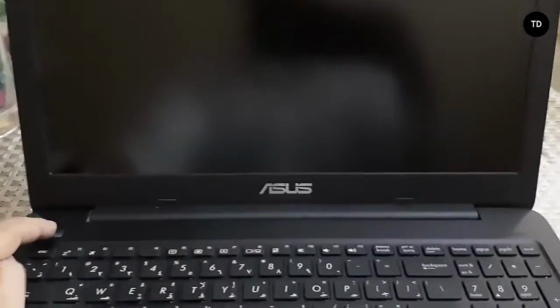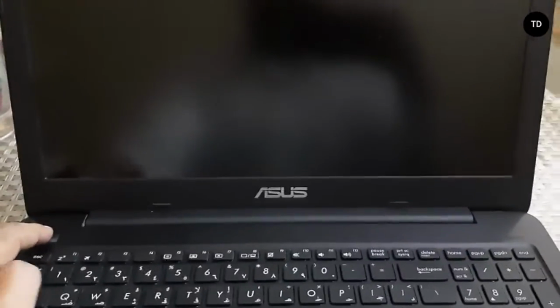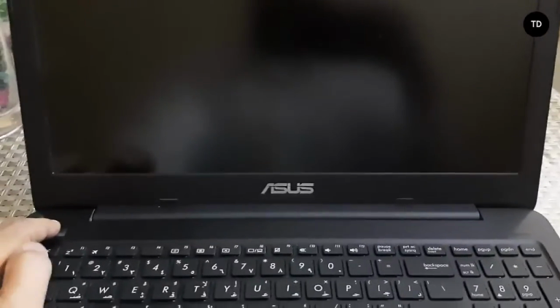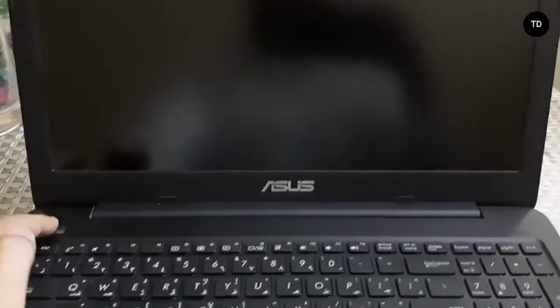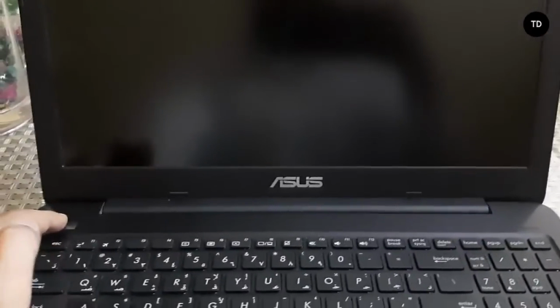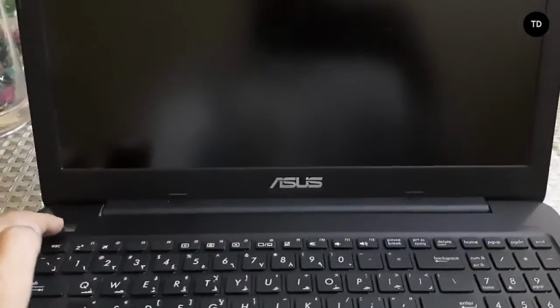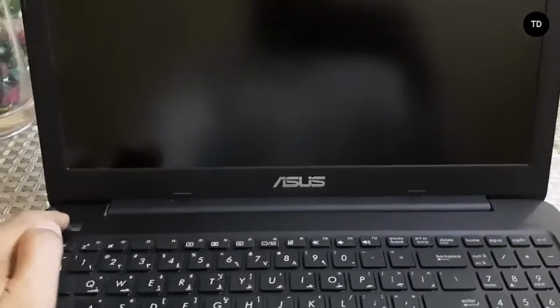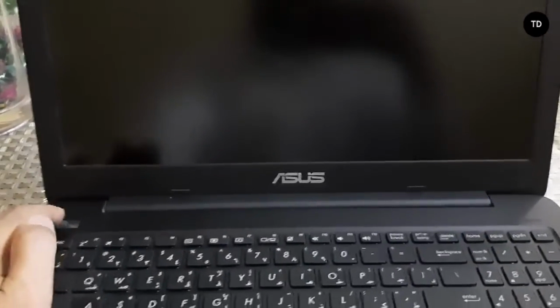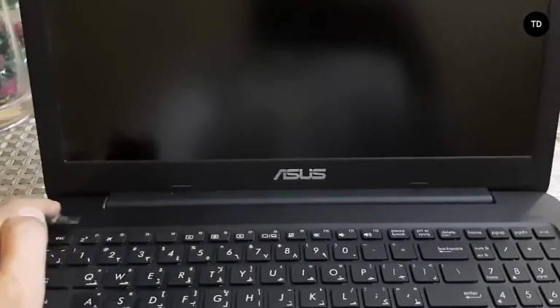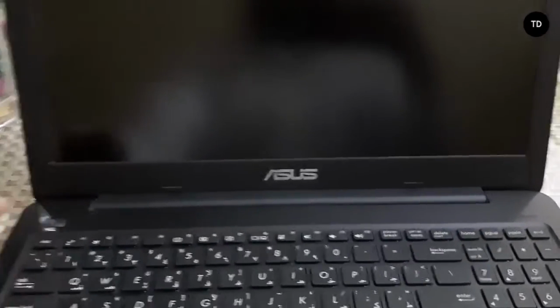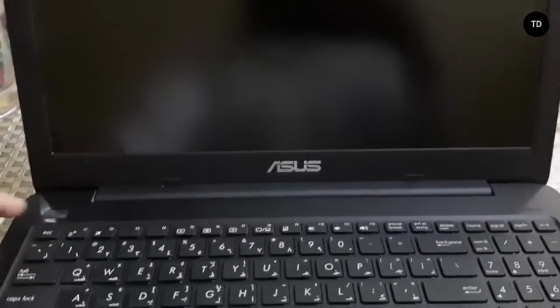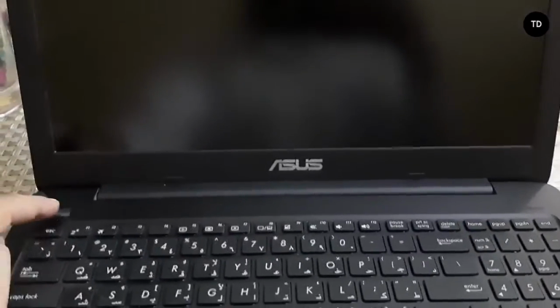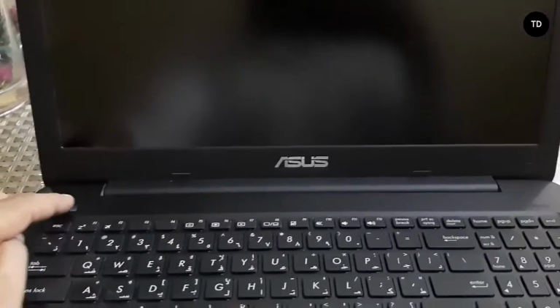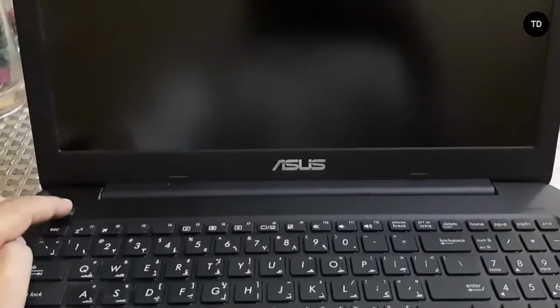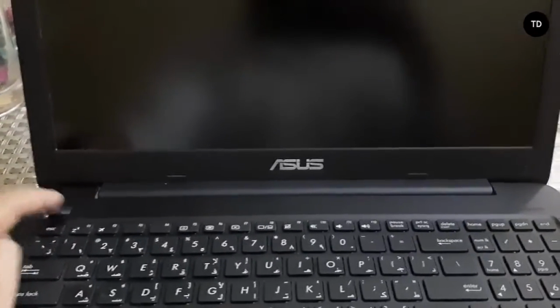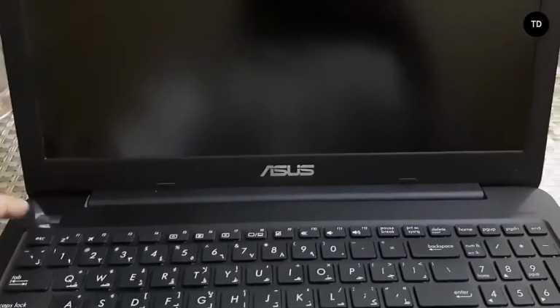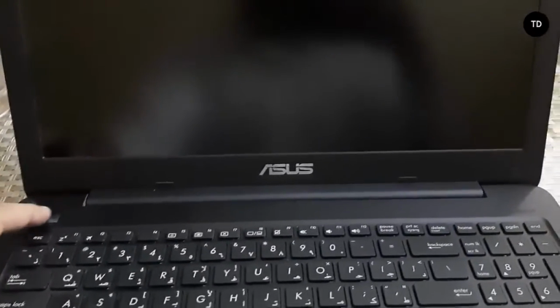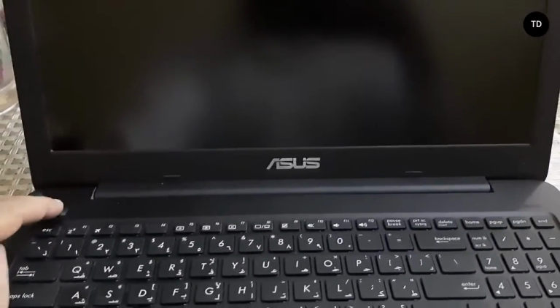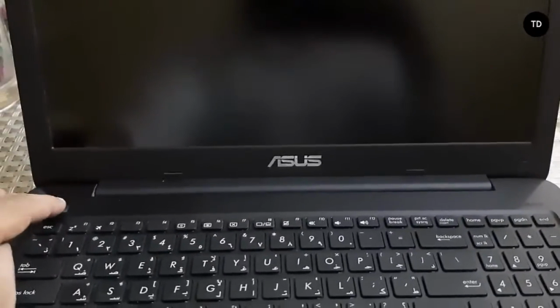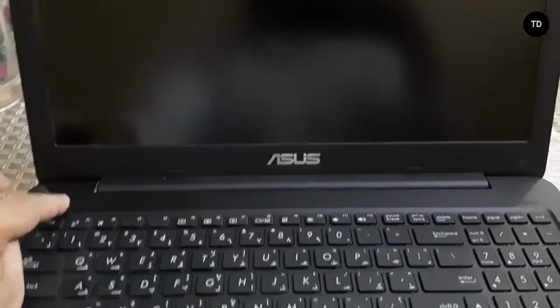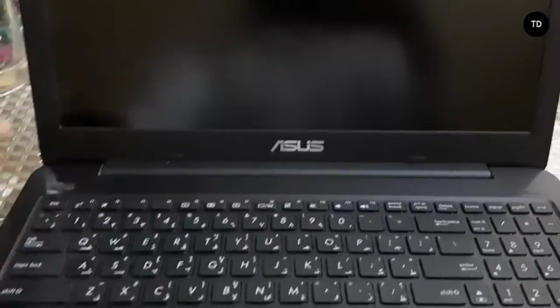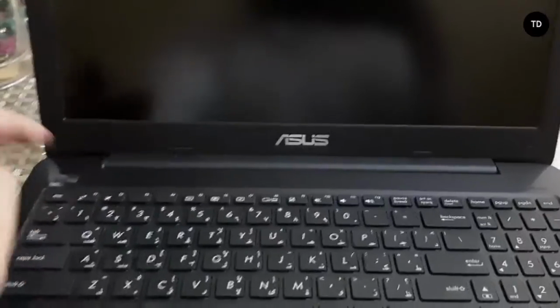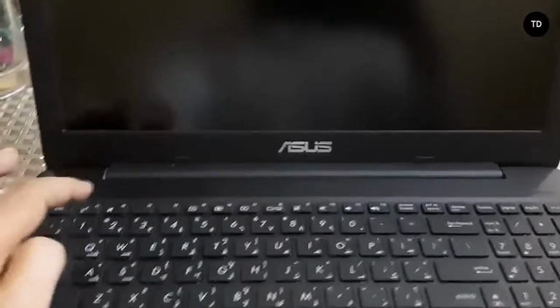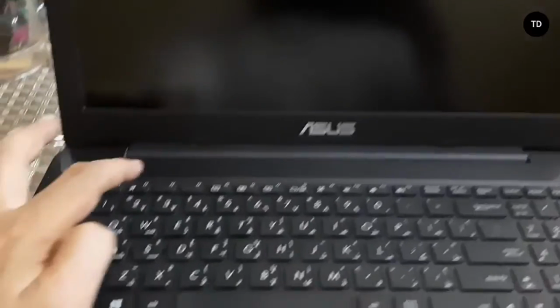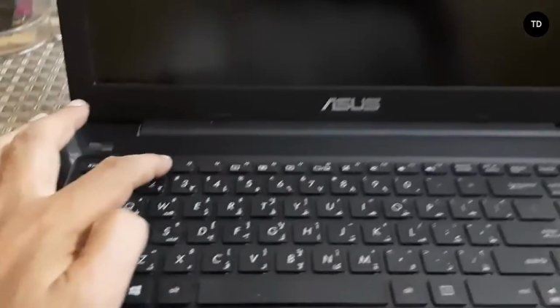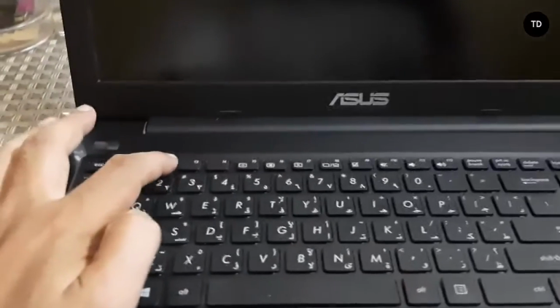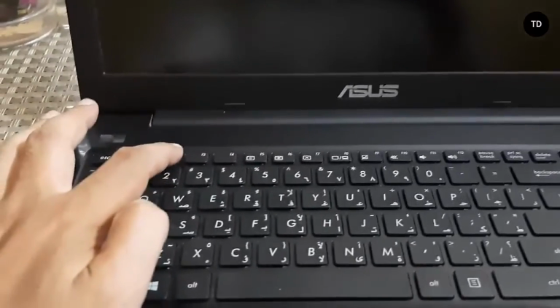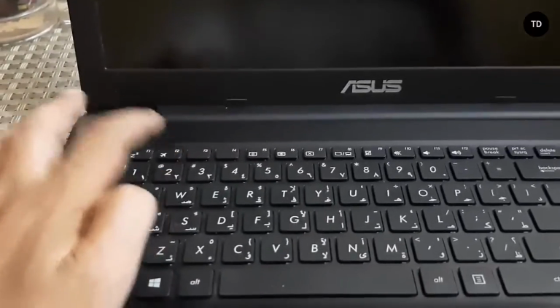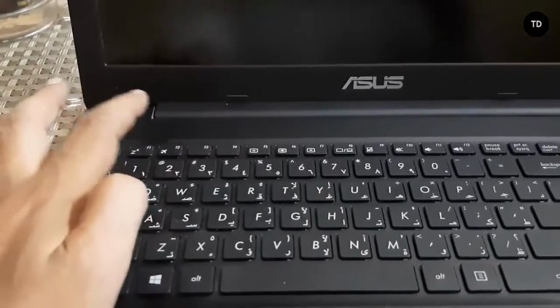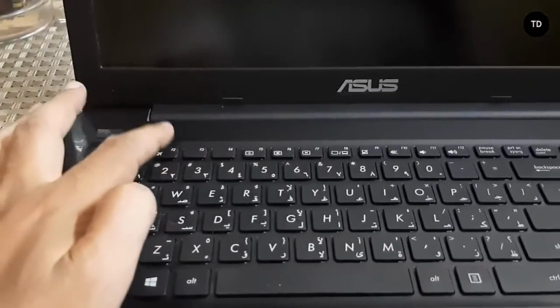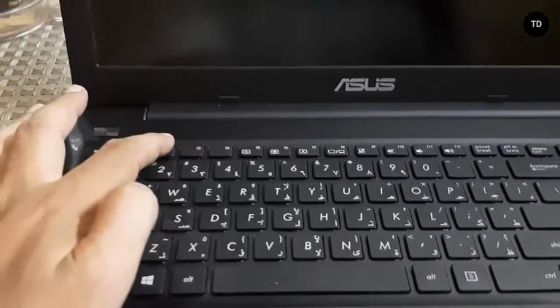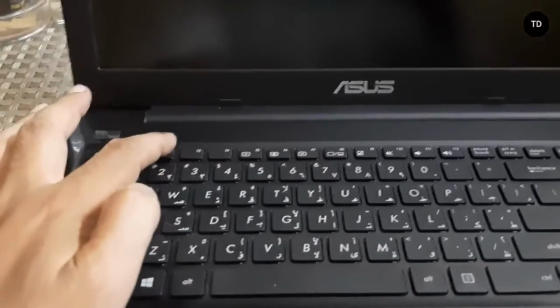First, shut down your PC, then turn it ON and press the F2 button.